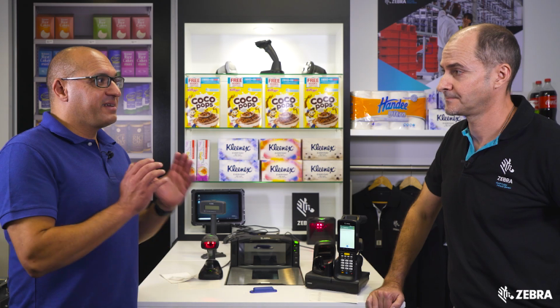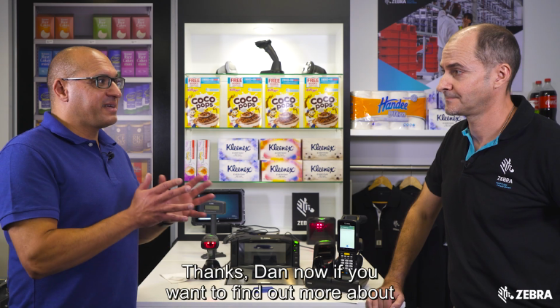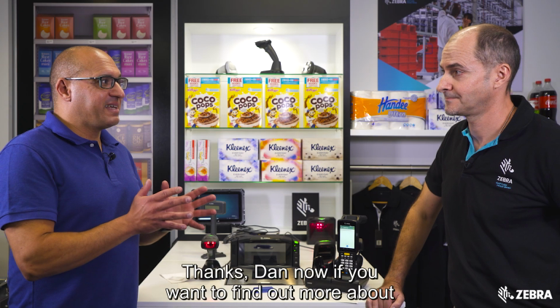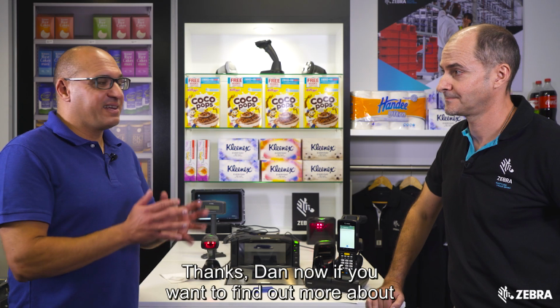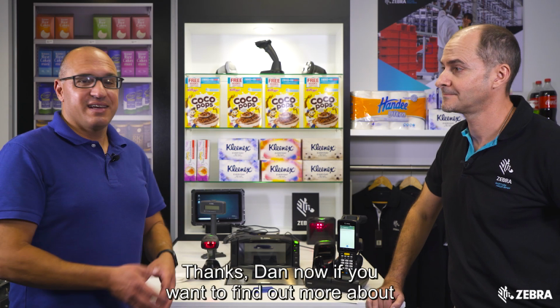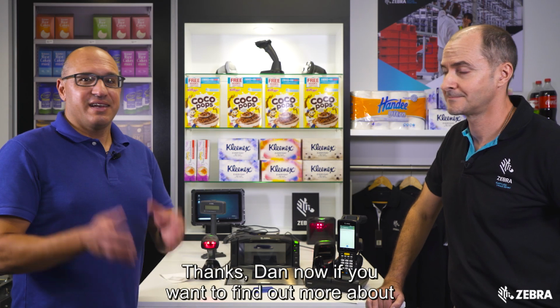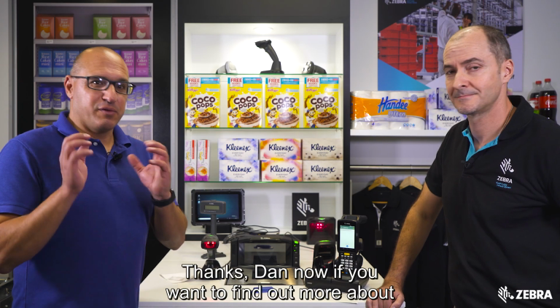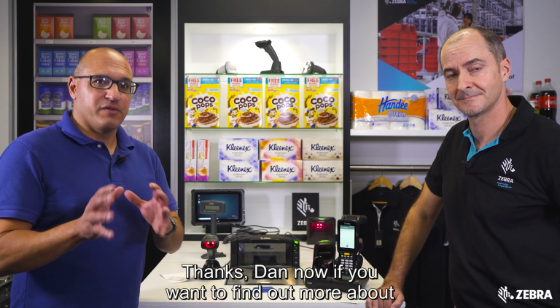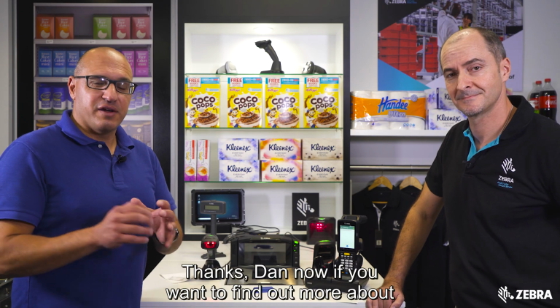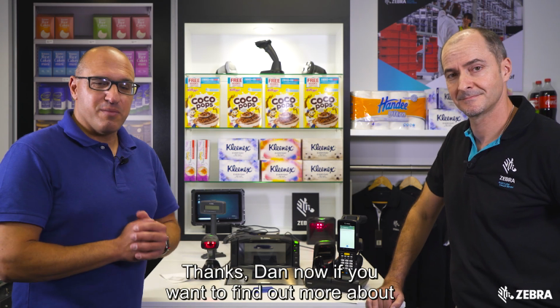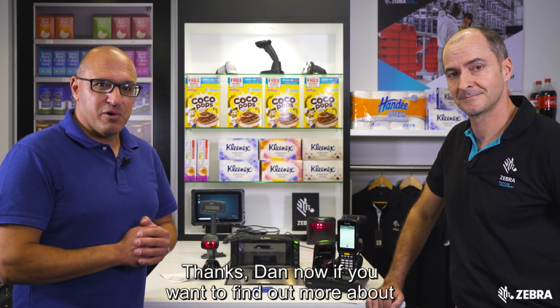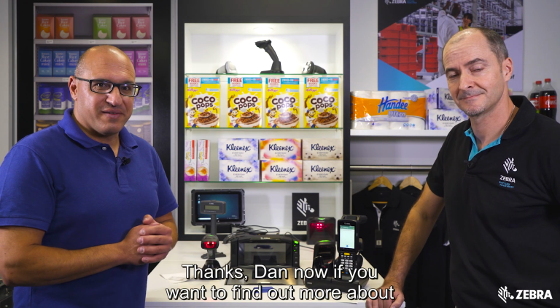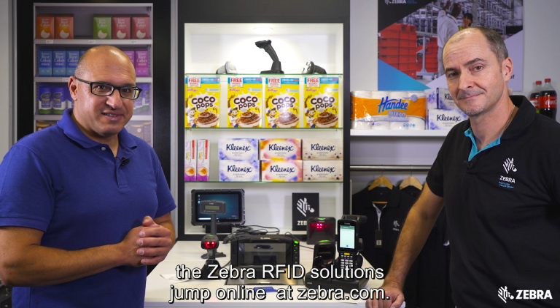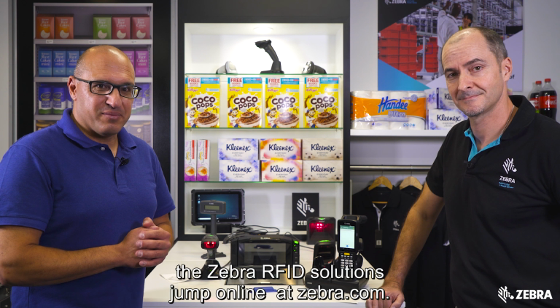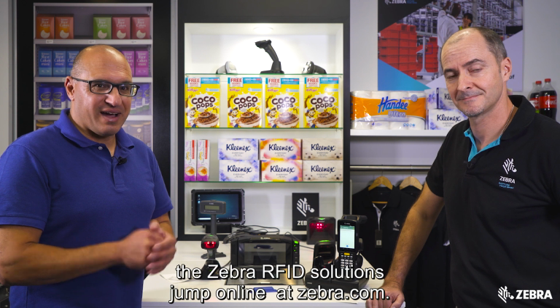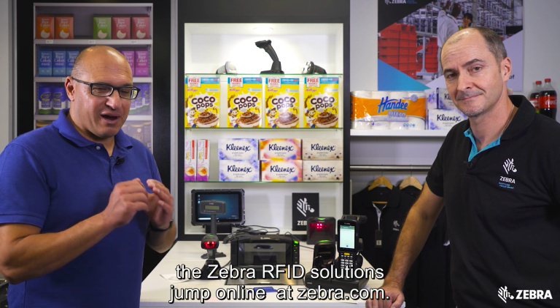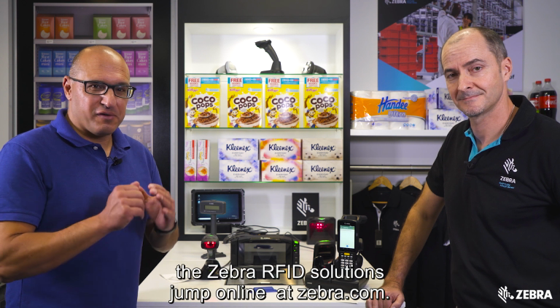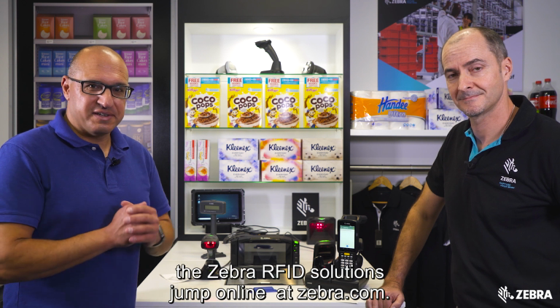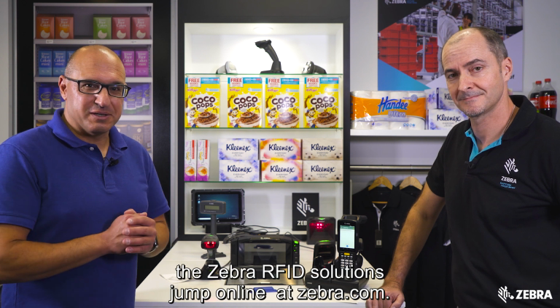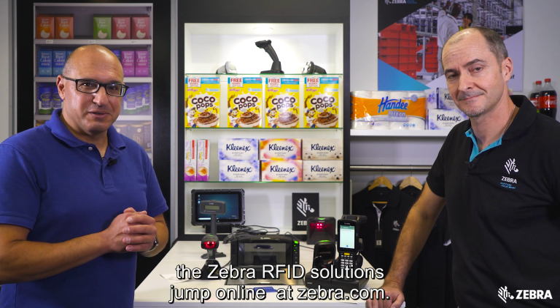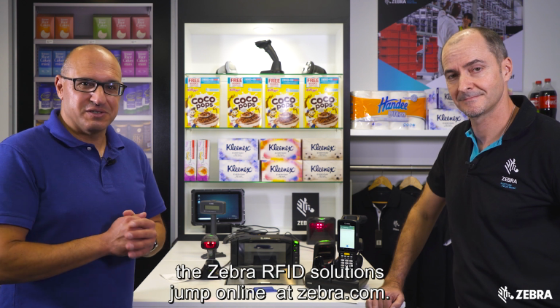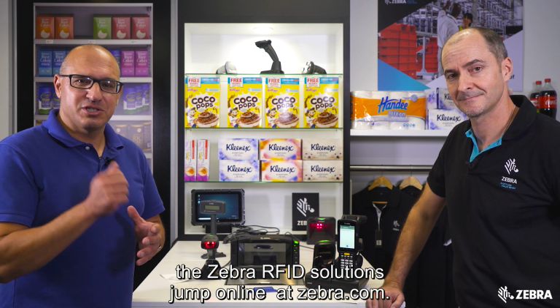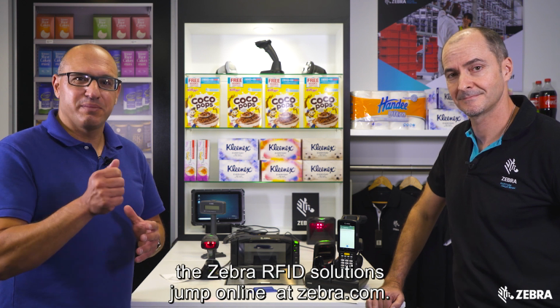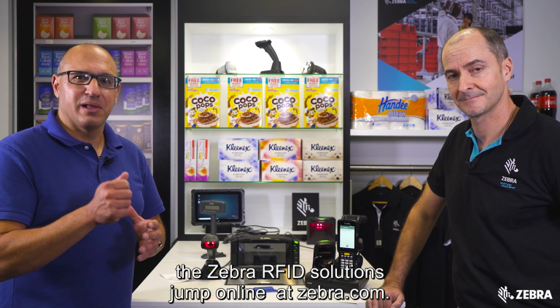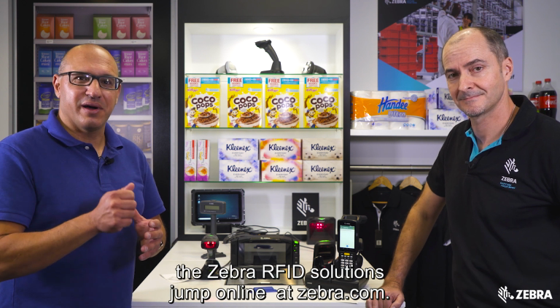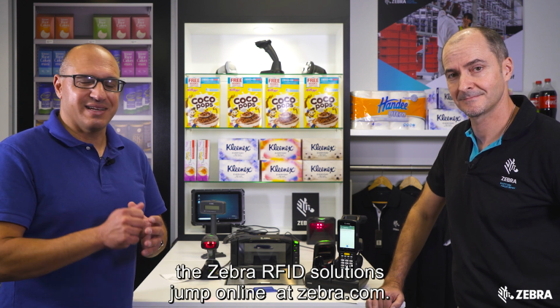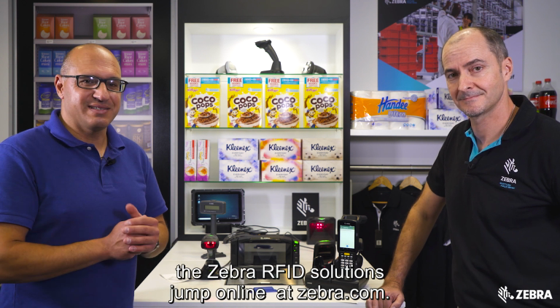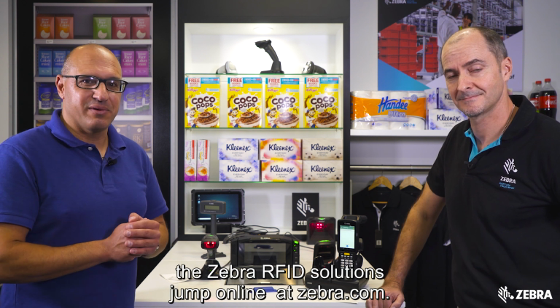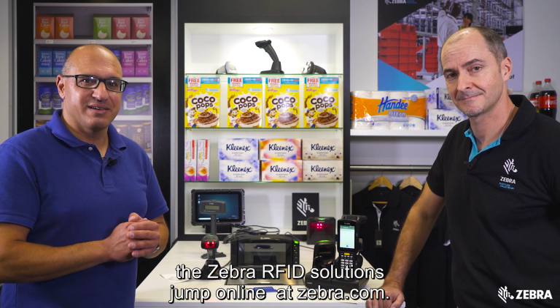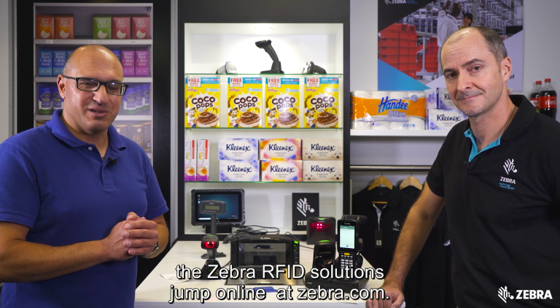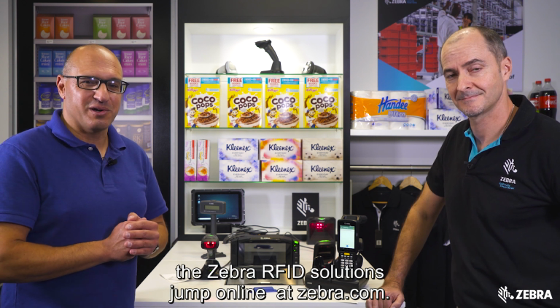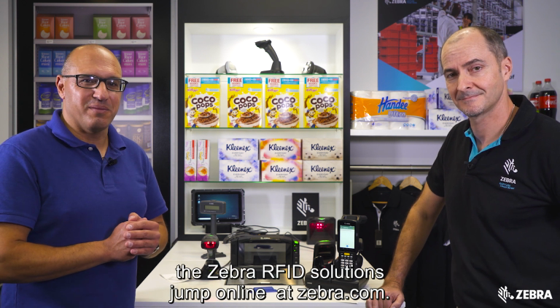Thanks Dan. If you want to find out more about the Zebra RFID solutions, jump online at Zebra.com.